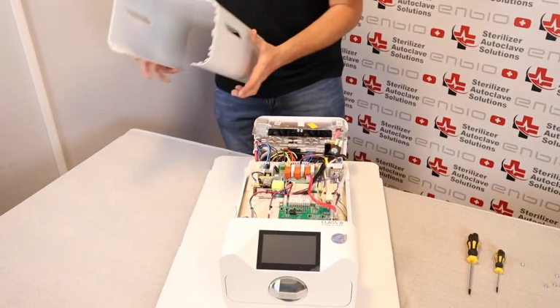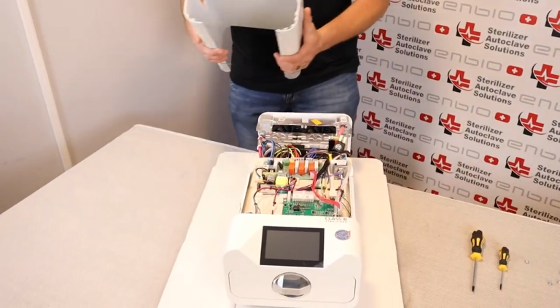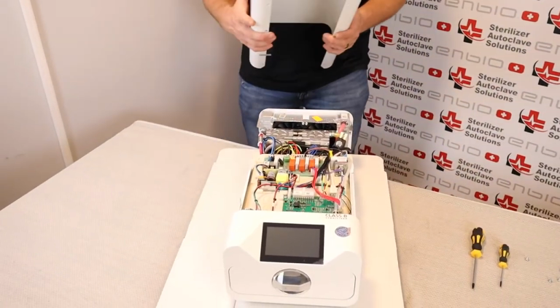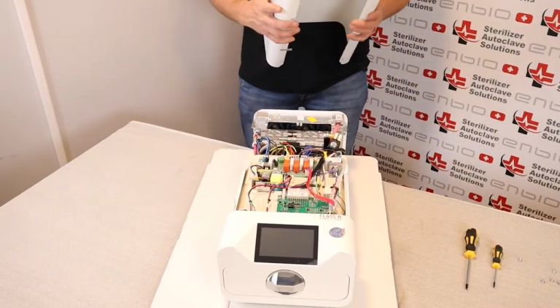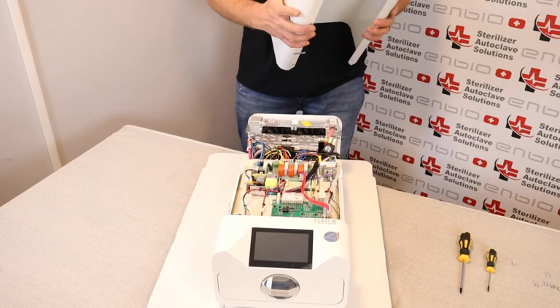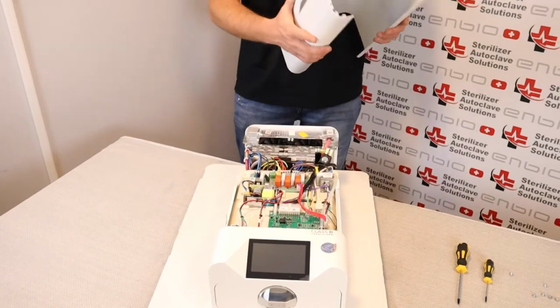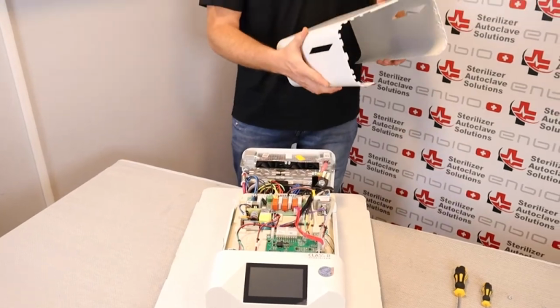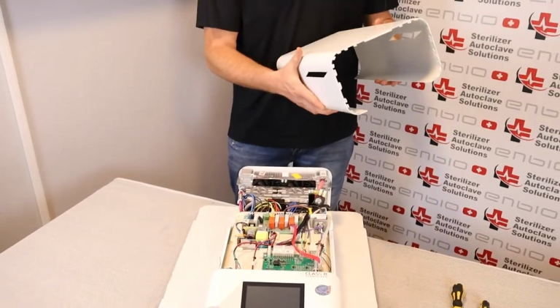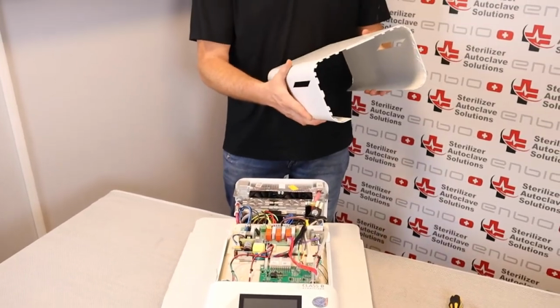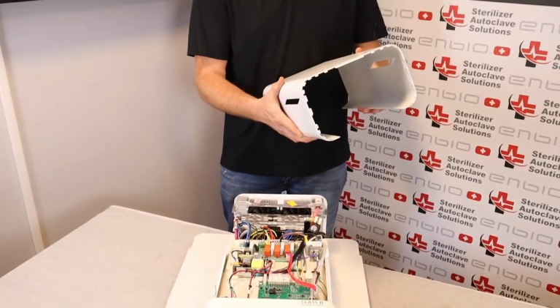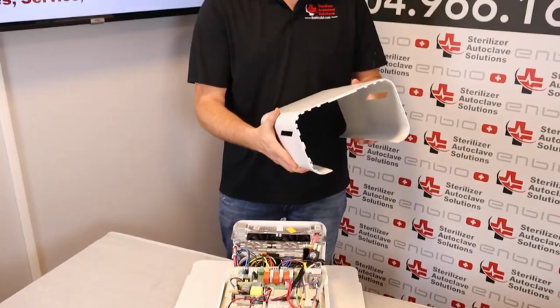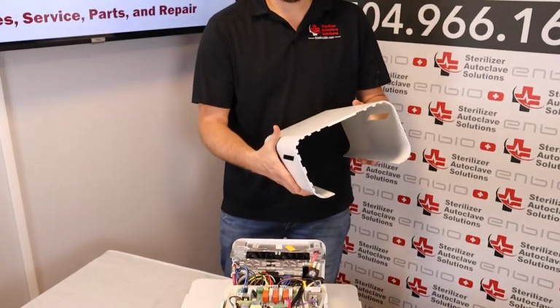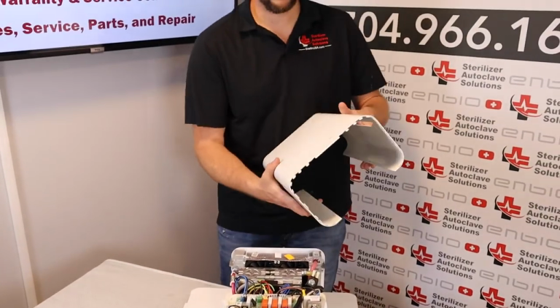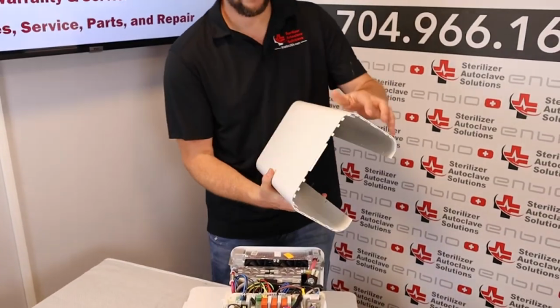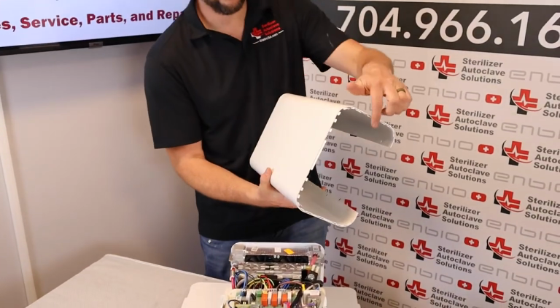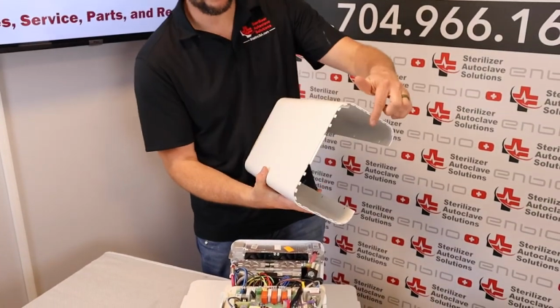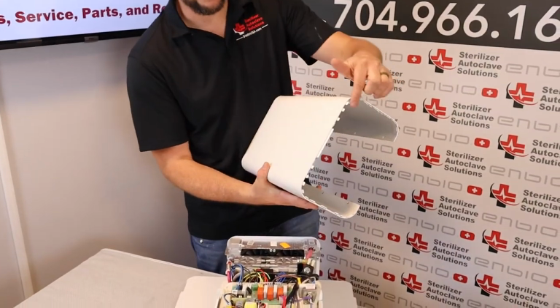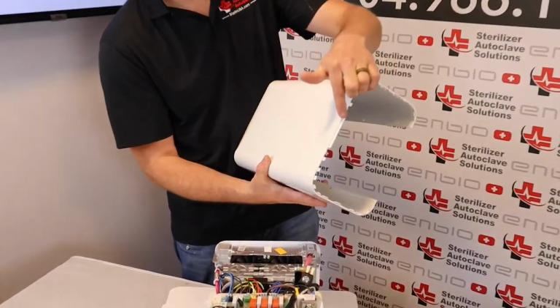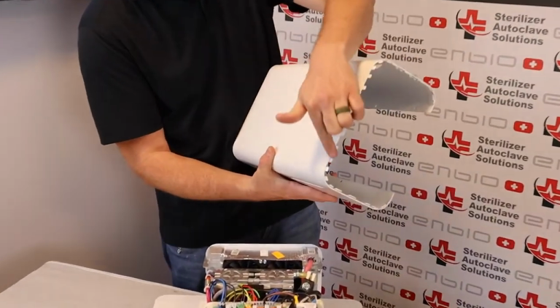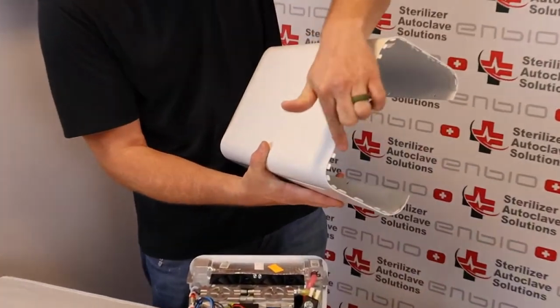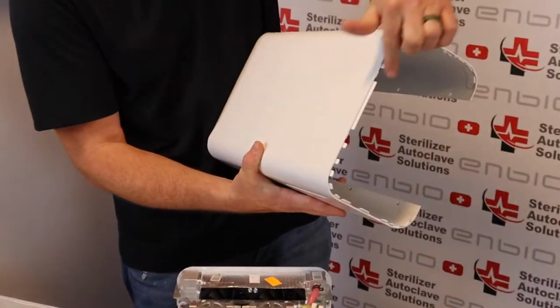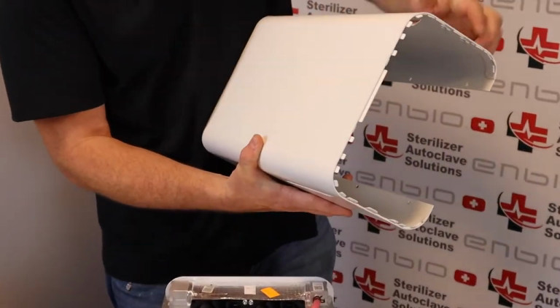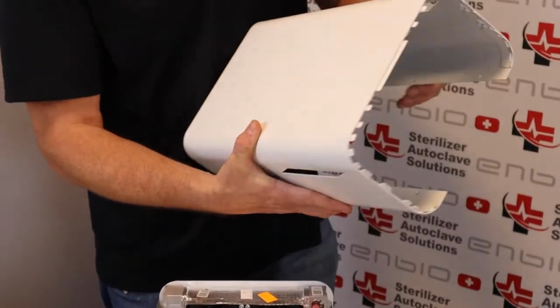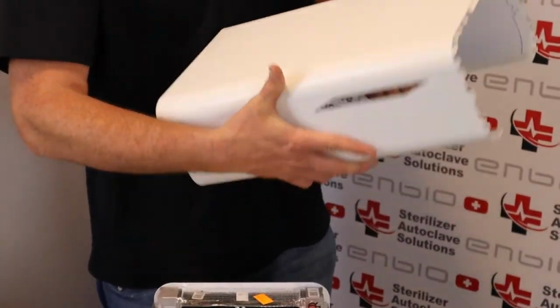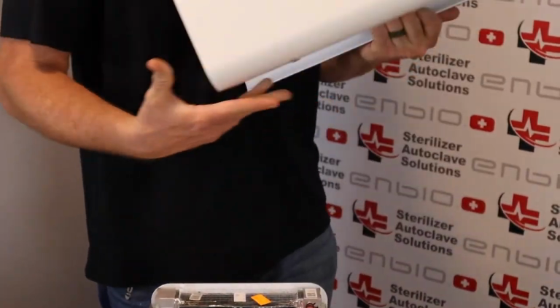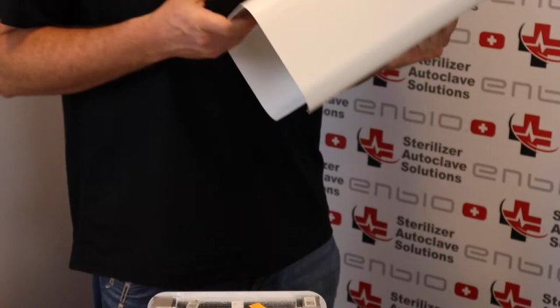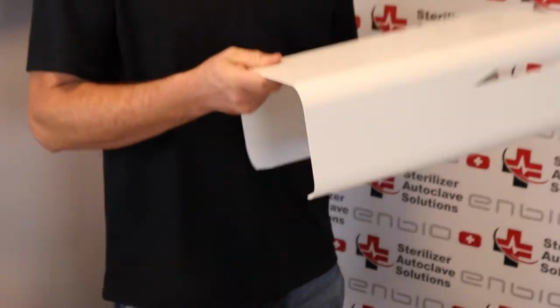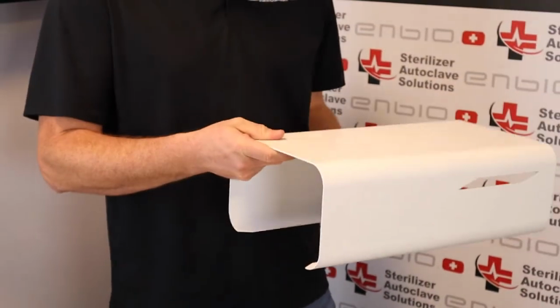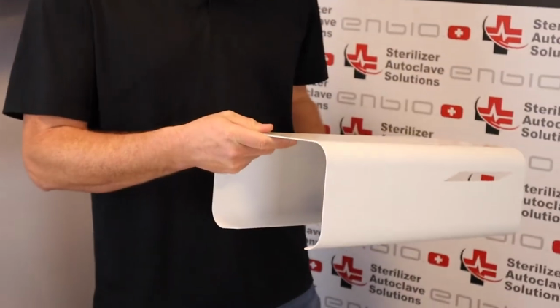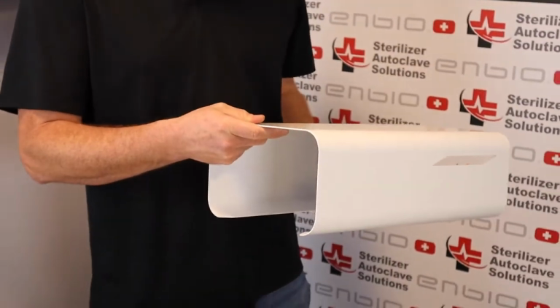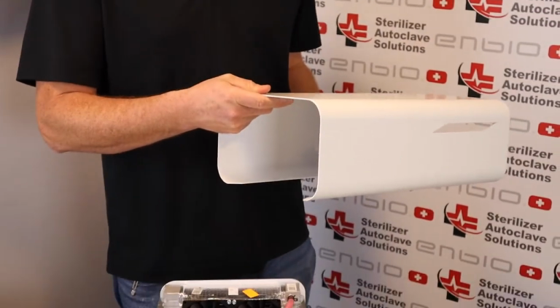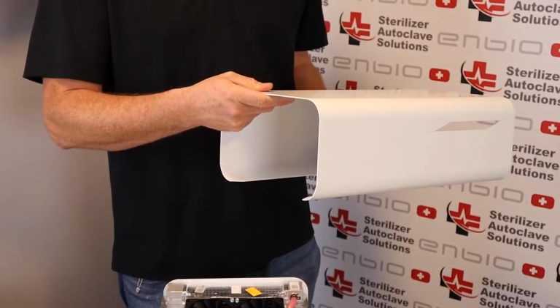First, what we're going to do is identify the front from the back. The front has the ribs. The back is just smooth.